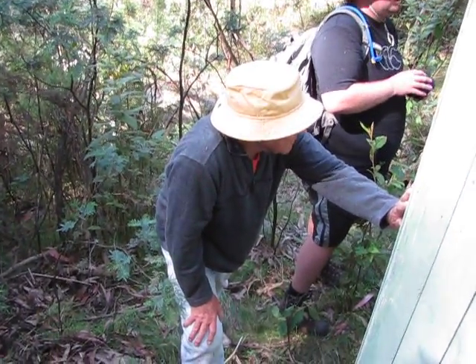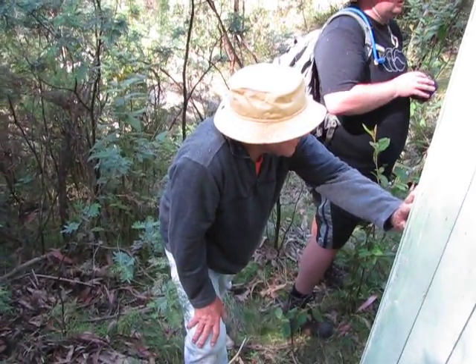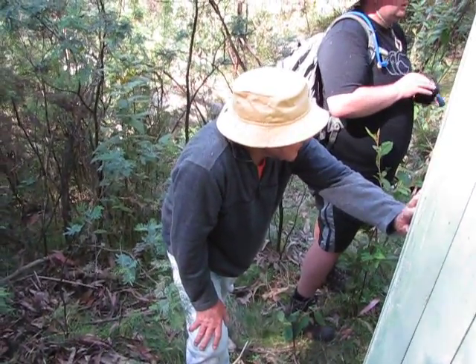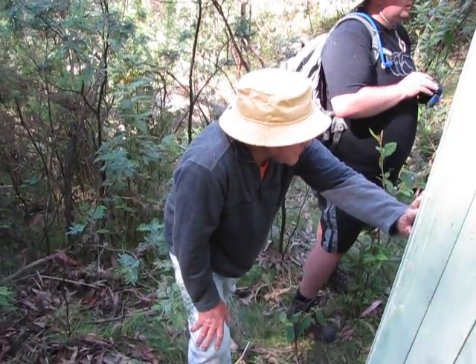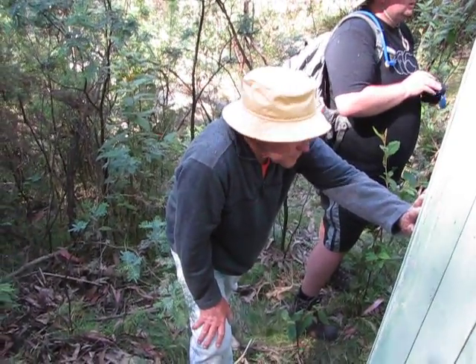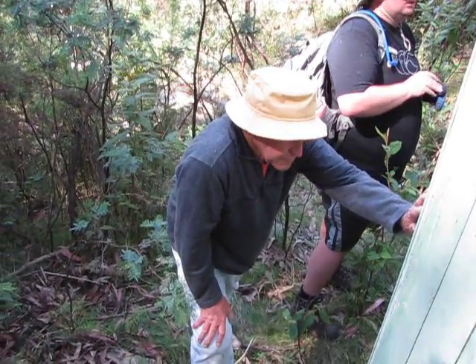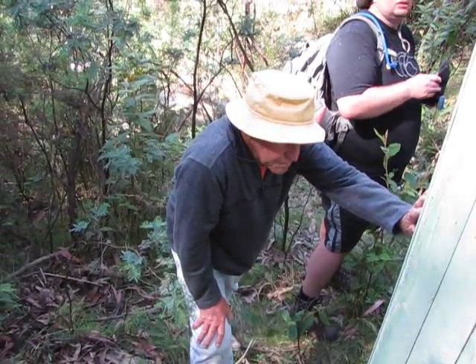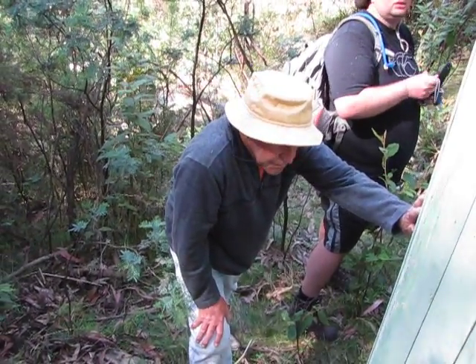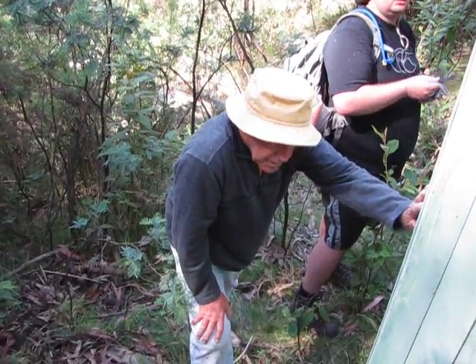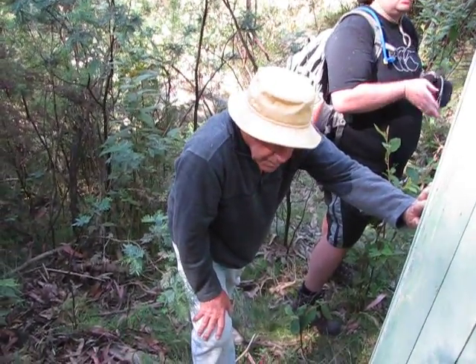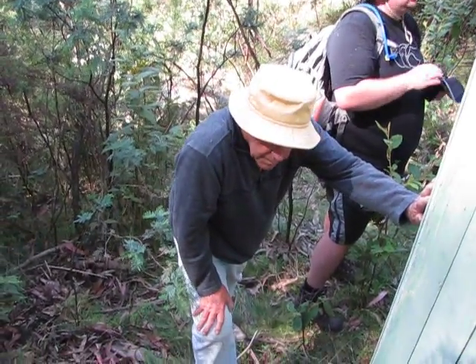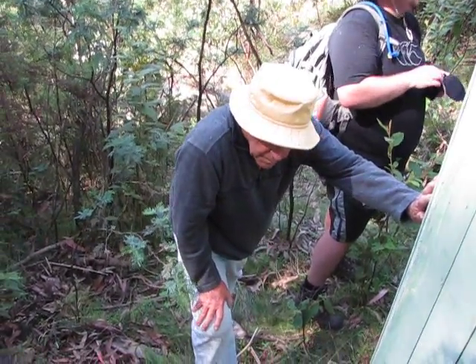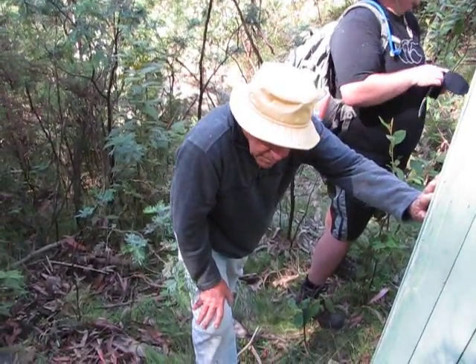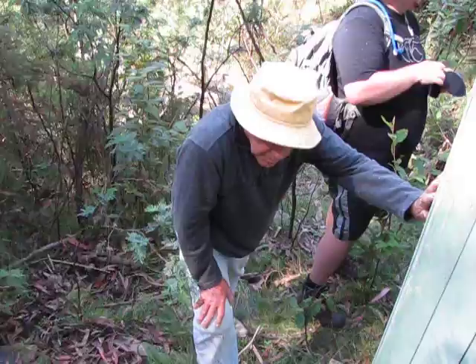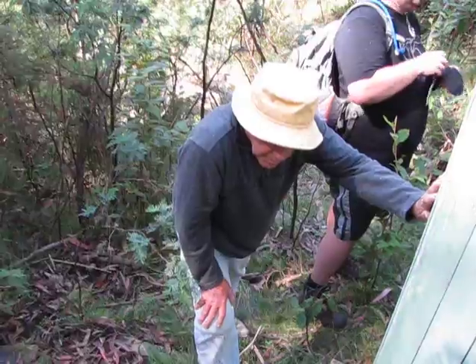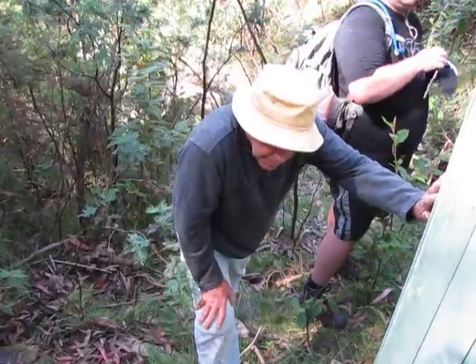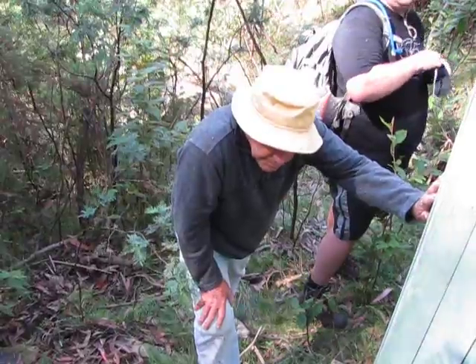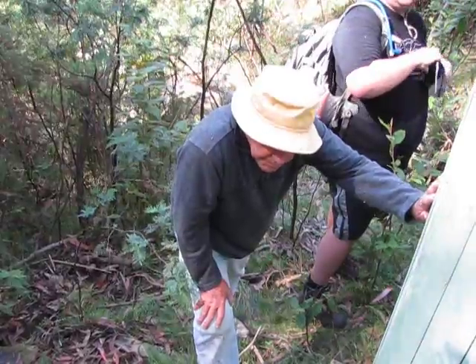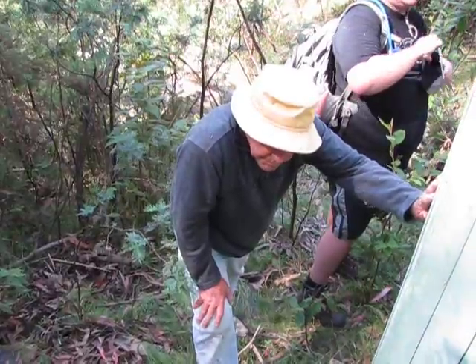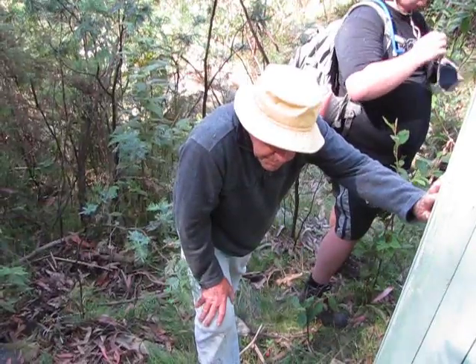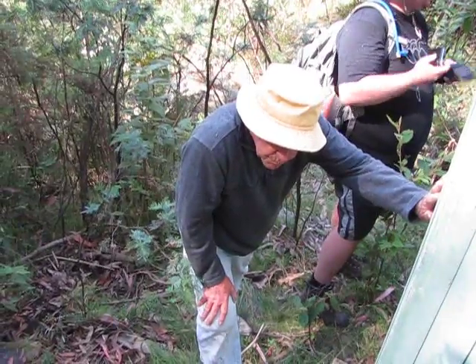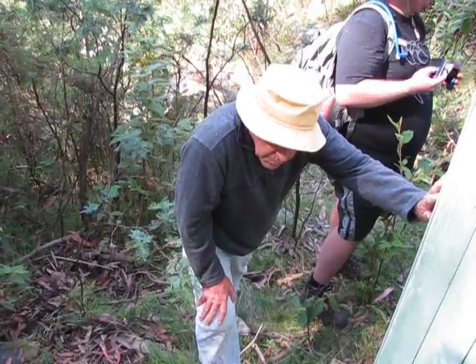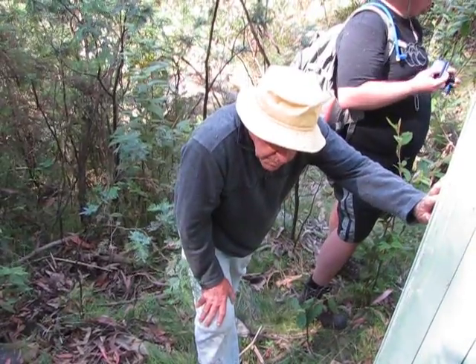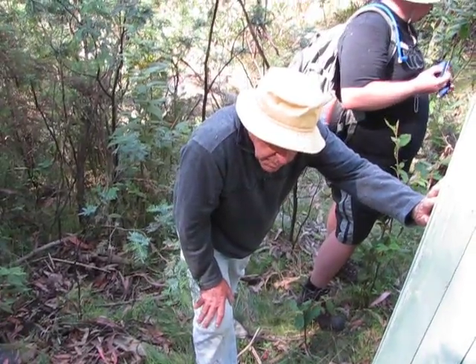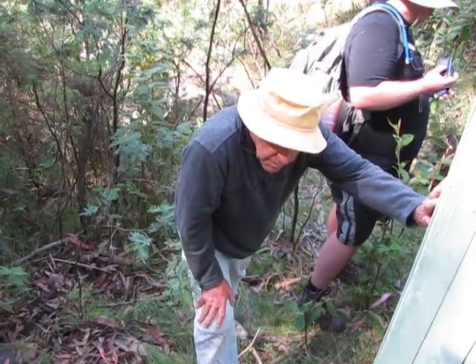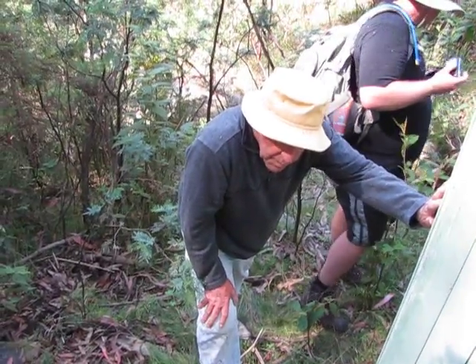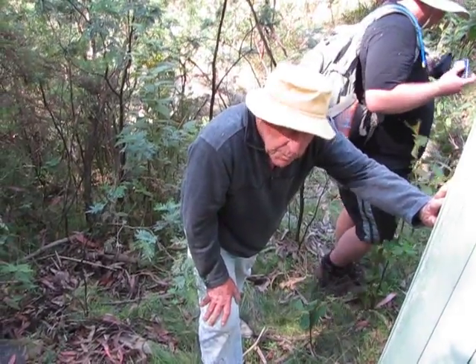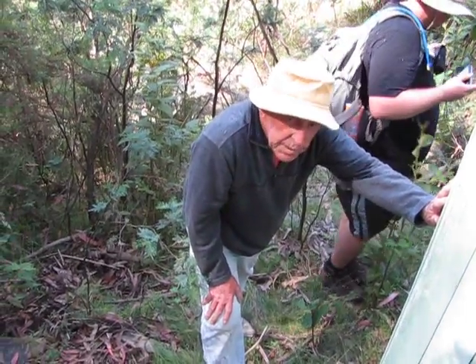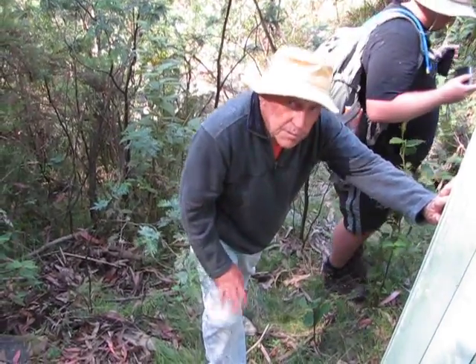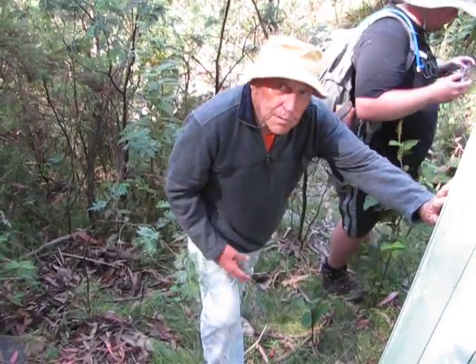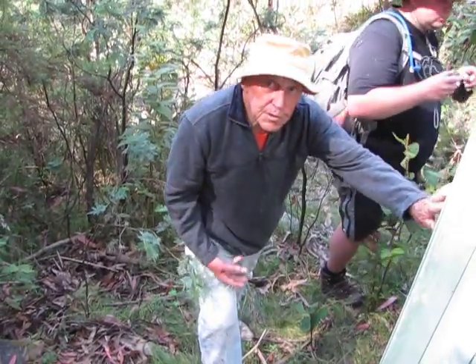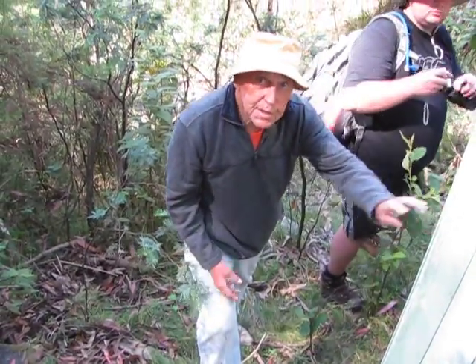How often did you come back and collect the measurements? Every week we'd come and check.